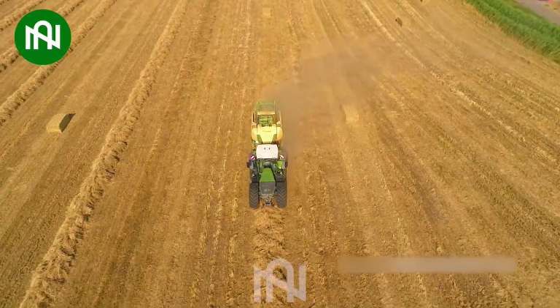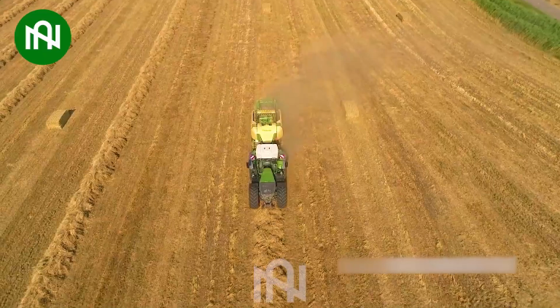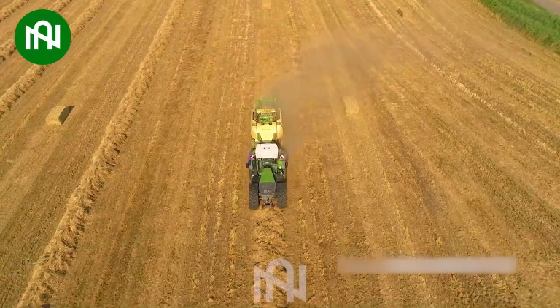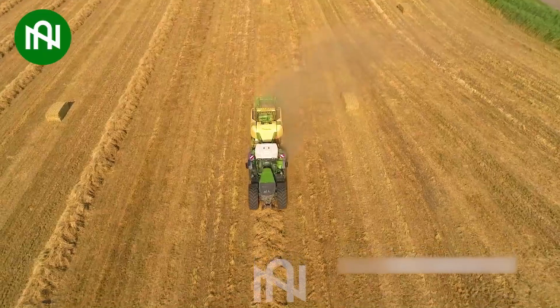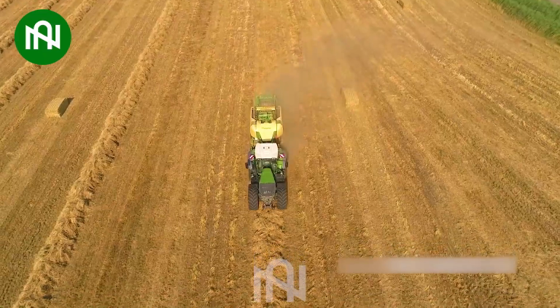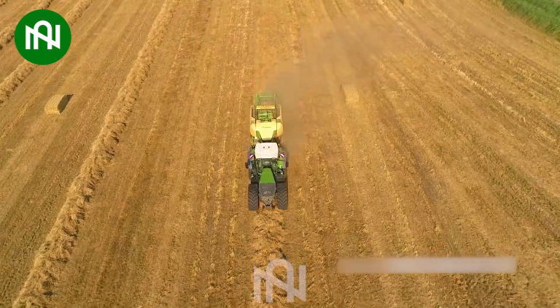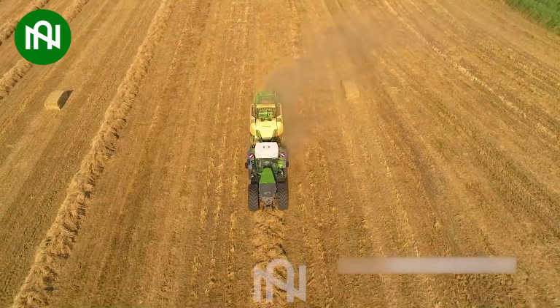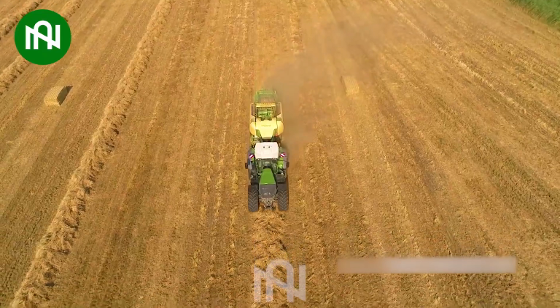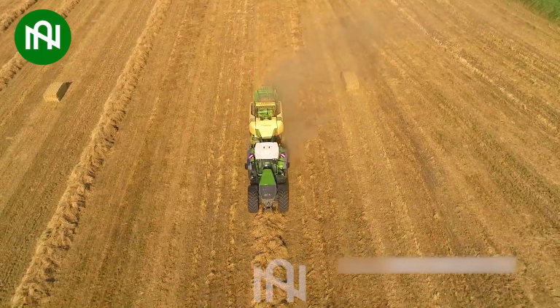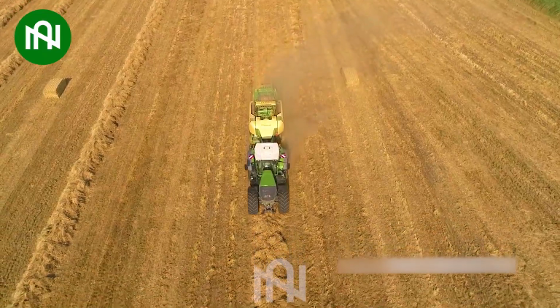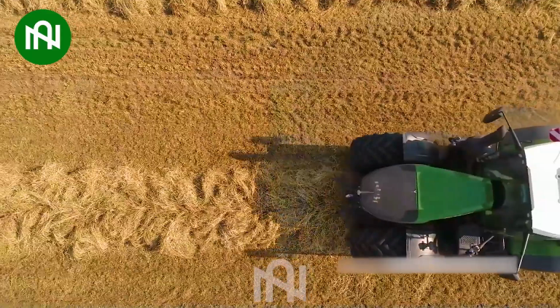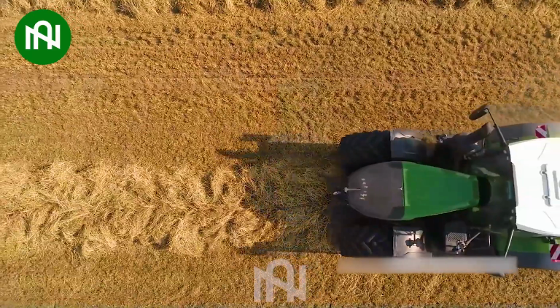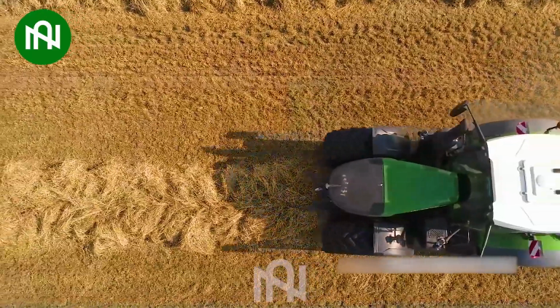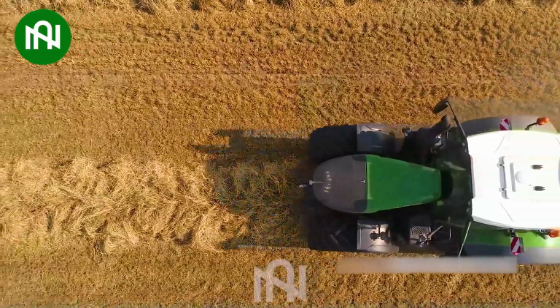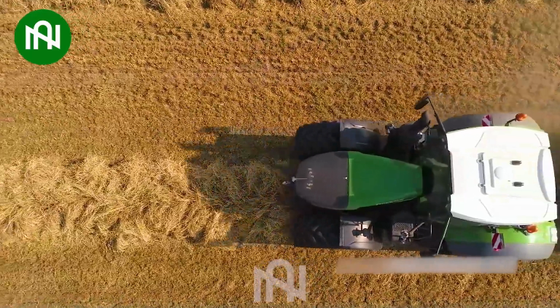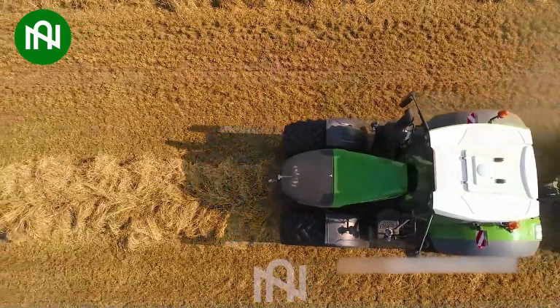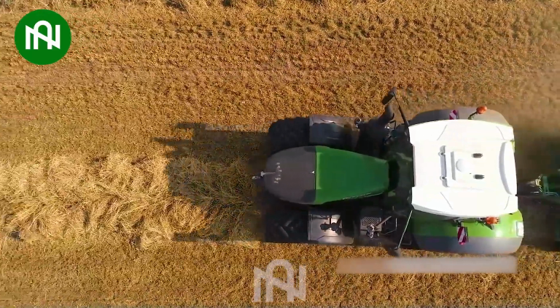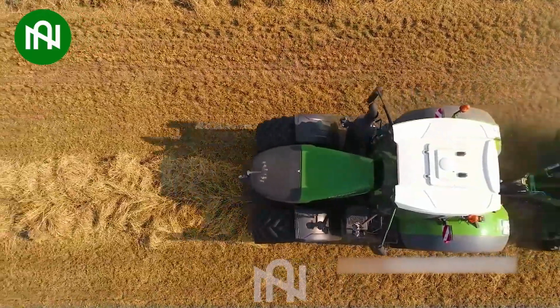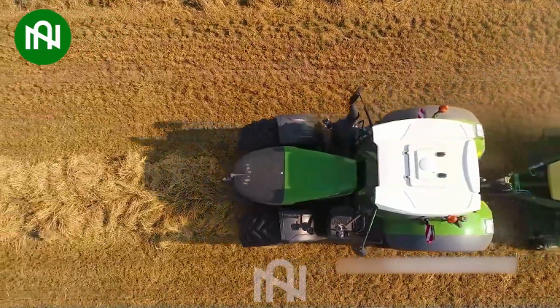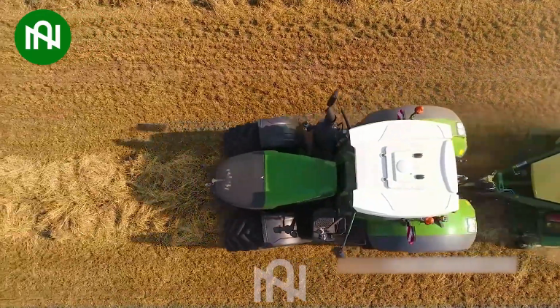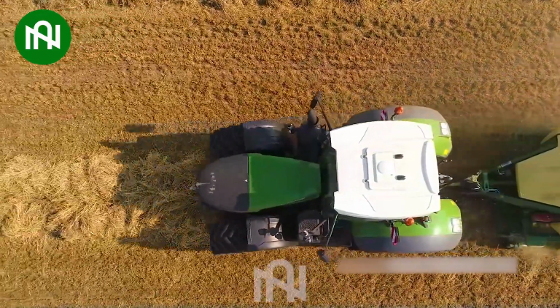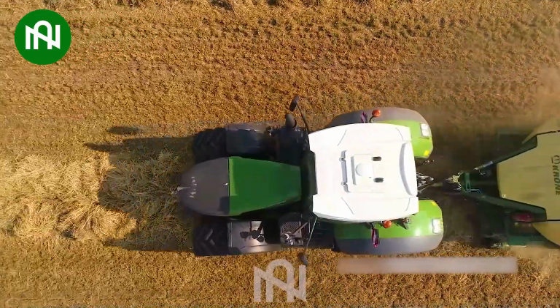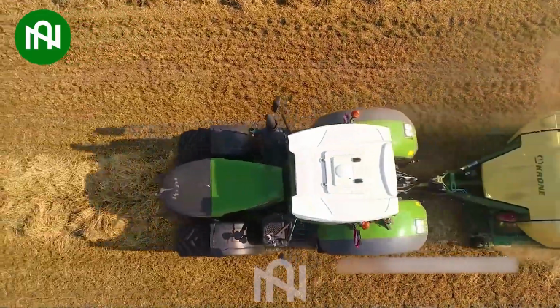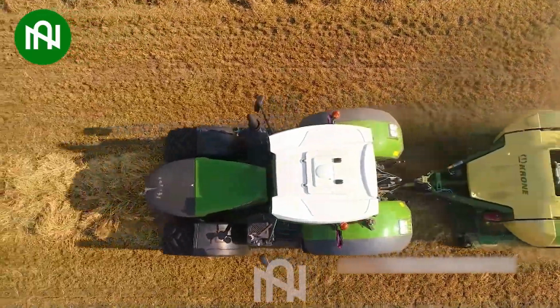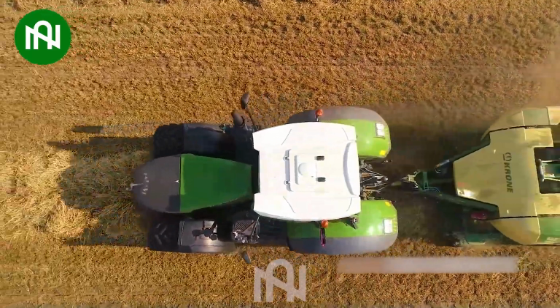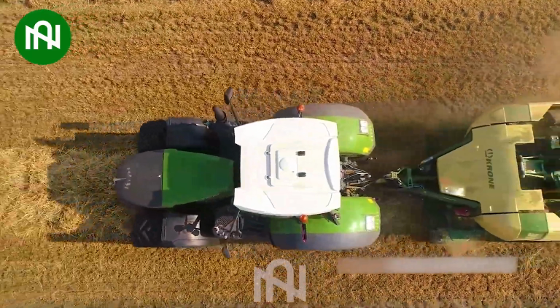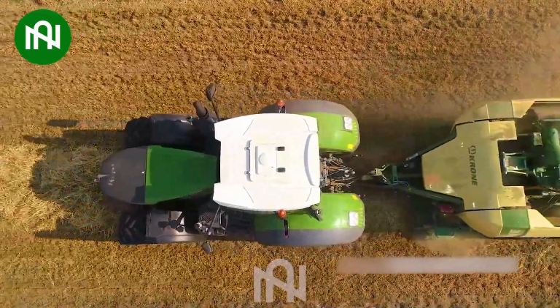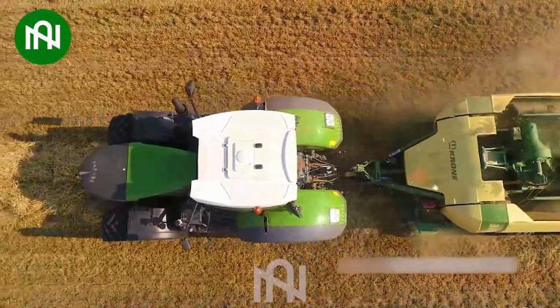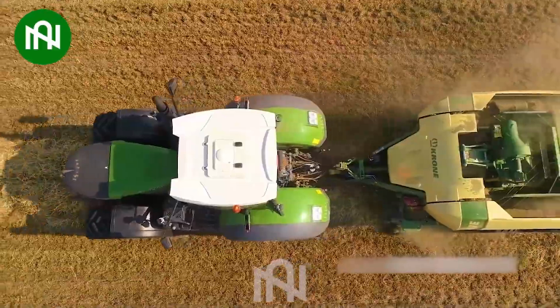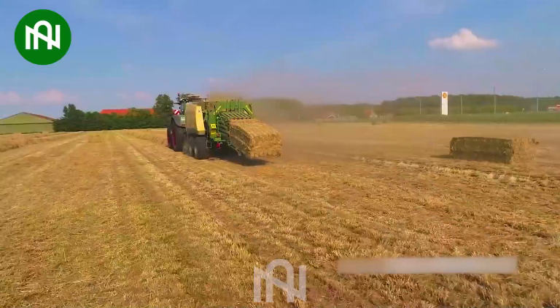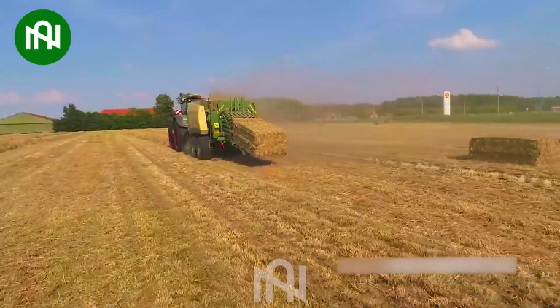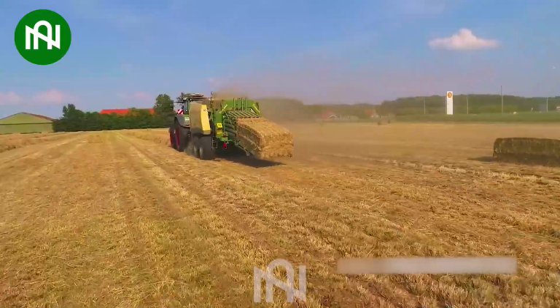This grass compactor is like a heavy-duty press, compressing grass into neat, compact rows.